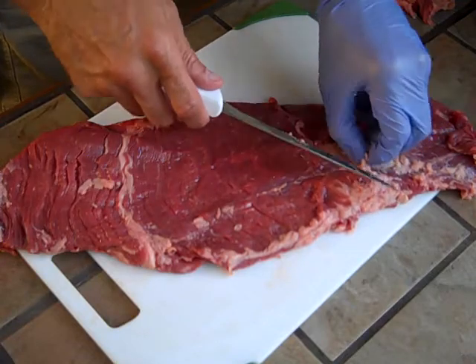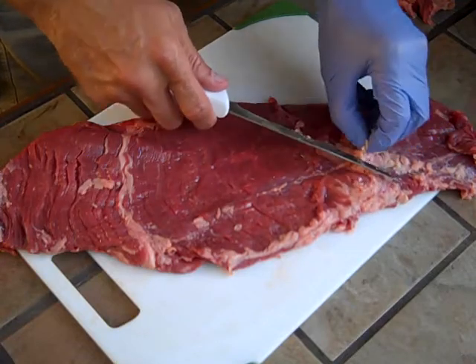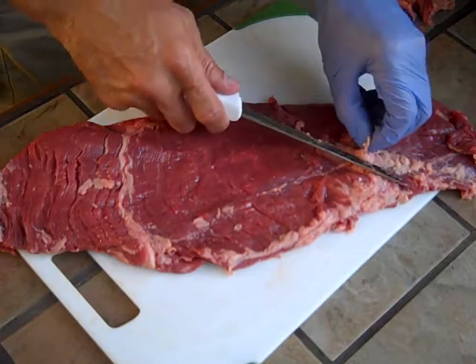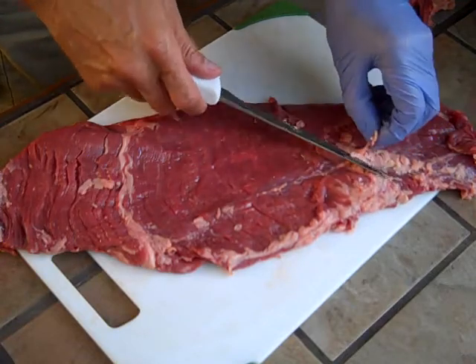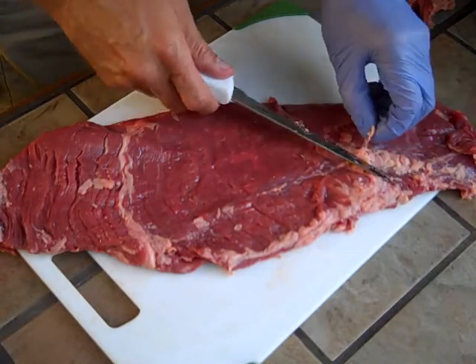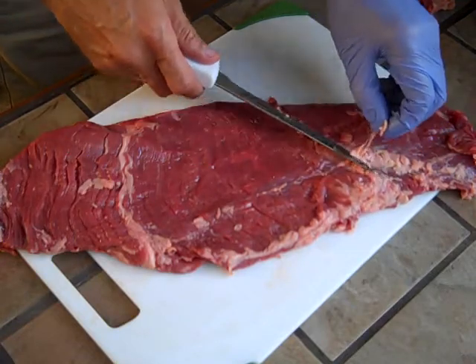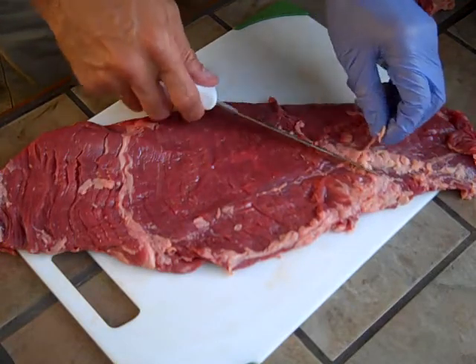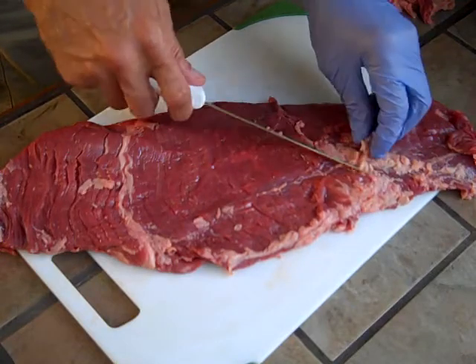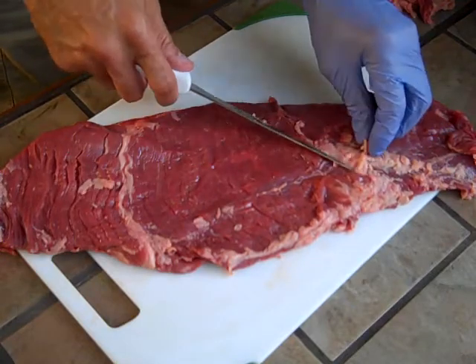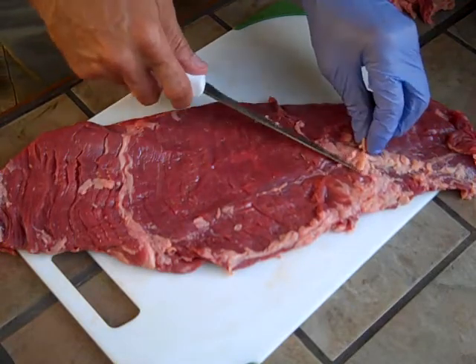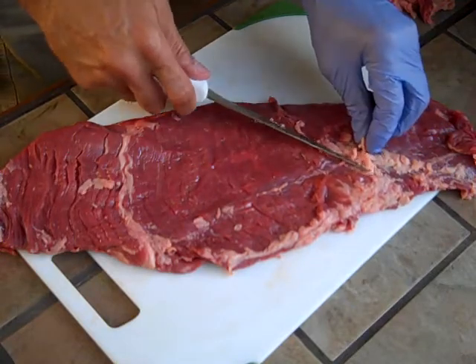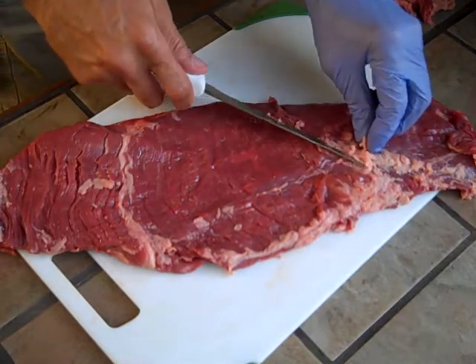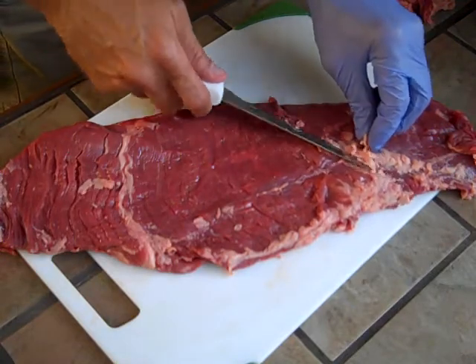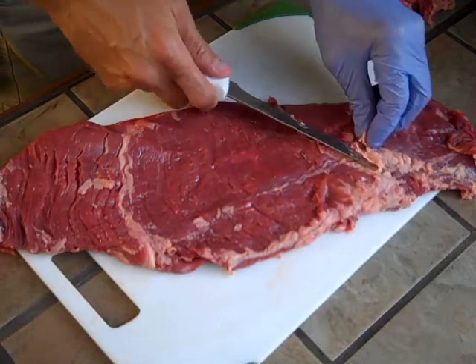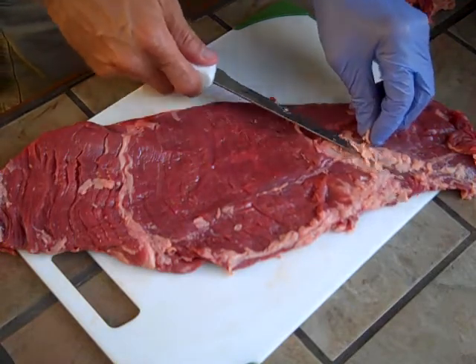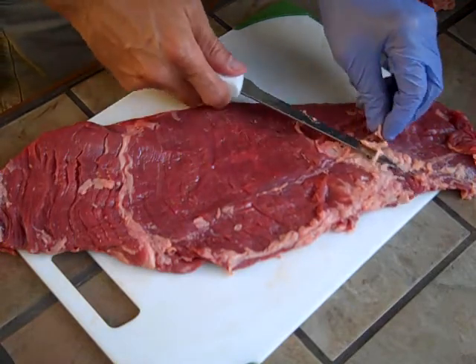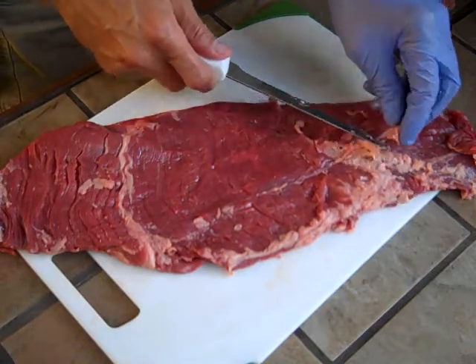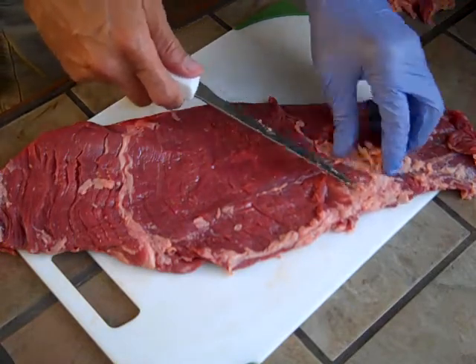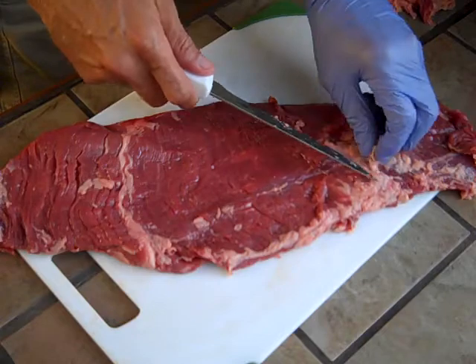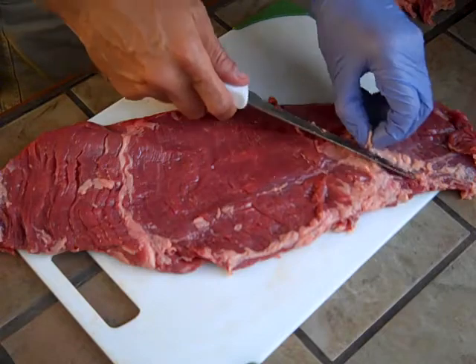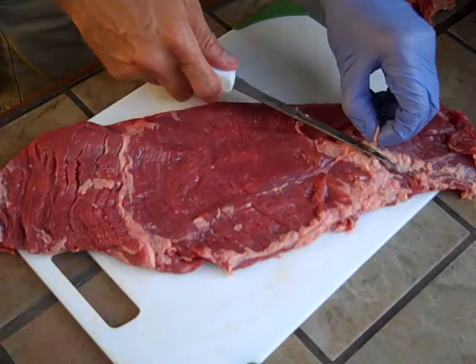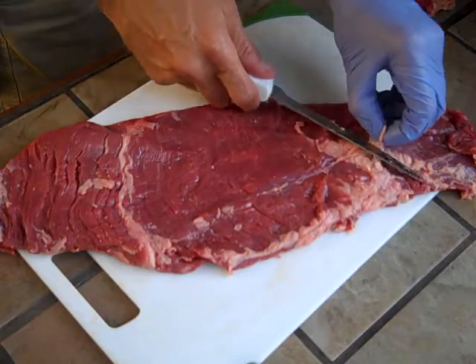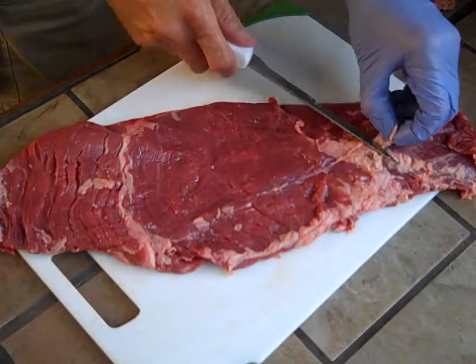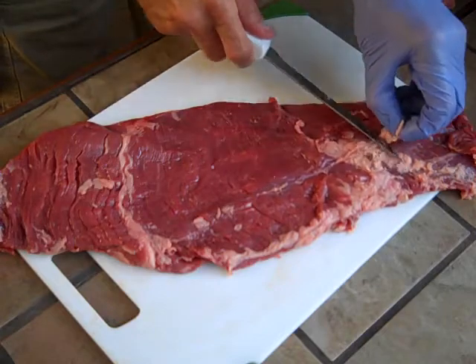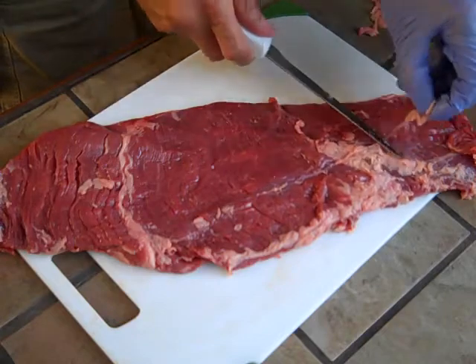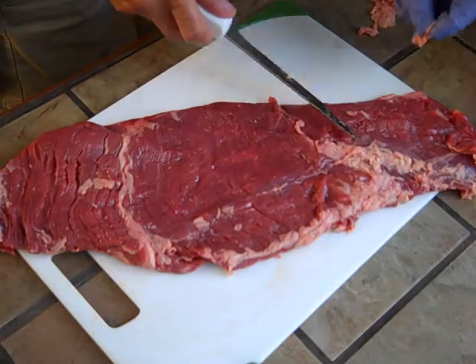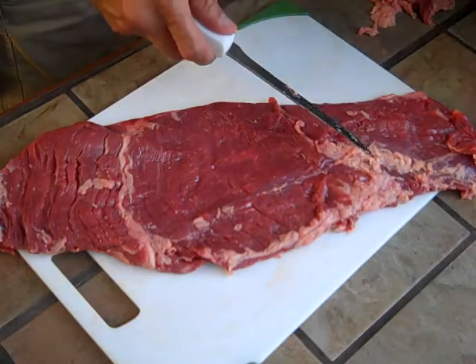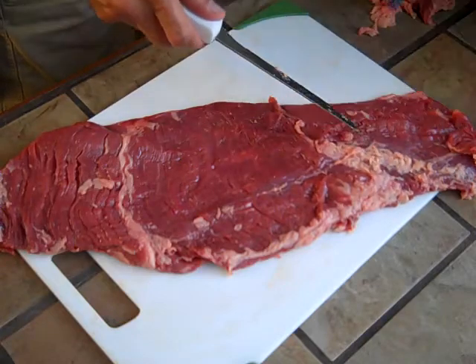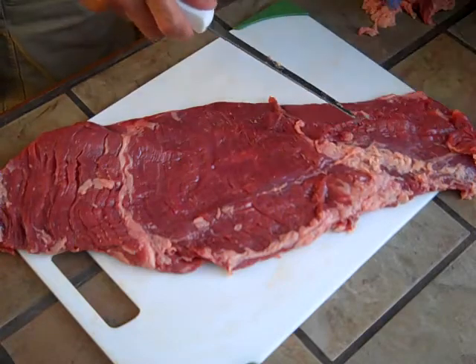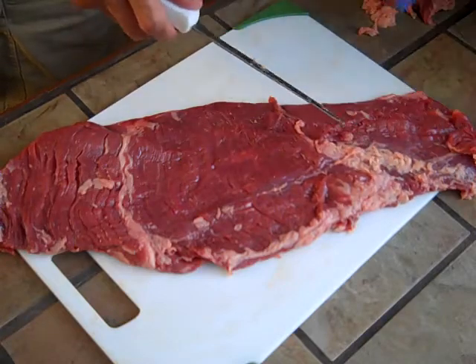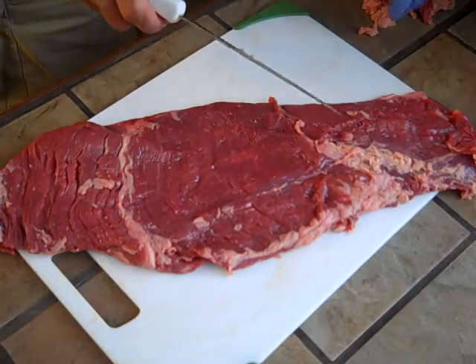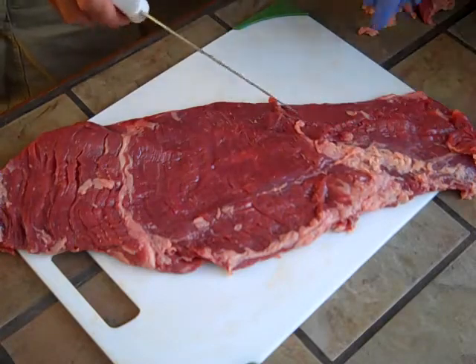You'll have to excuse the air conditioner noise — it's hot and I am not going to wait until the AC's are off to do this.